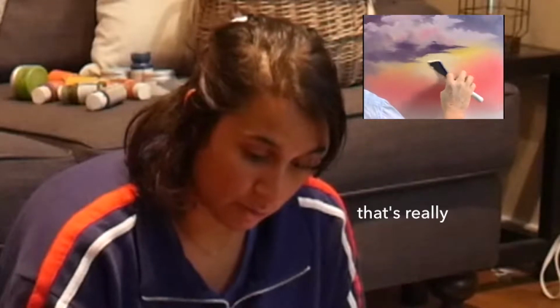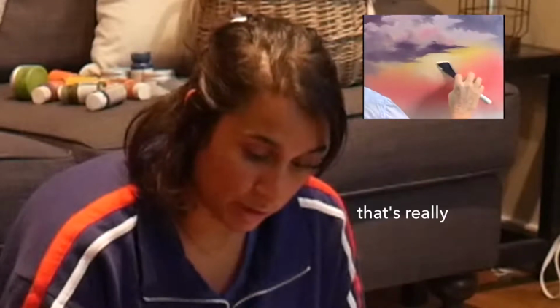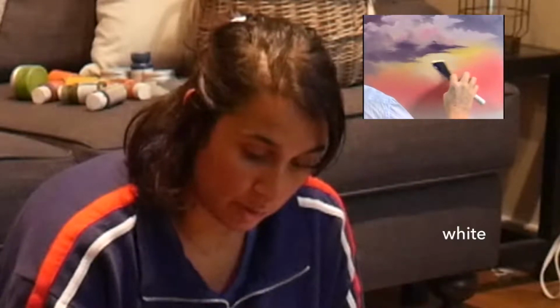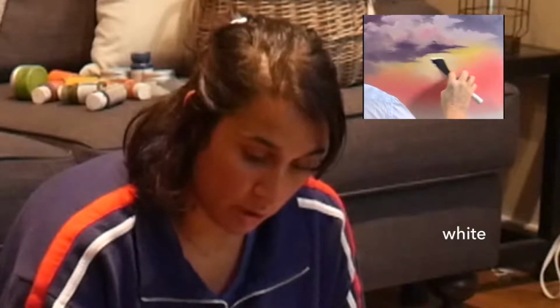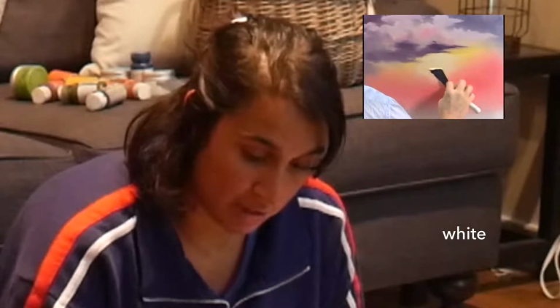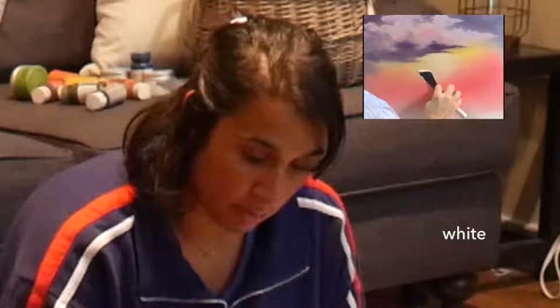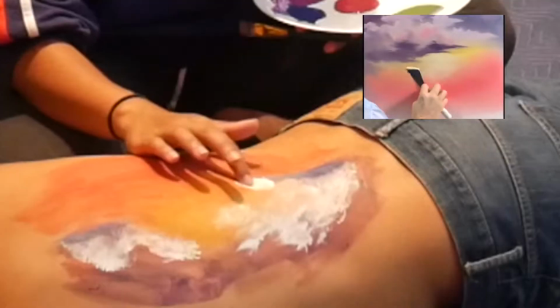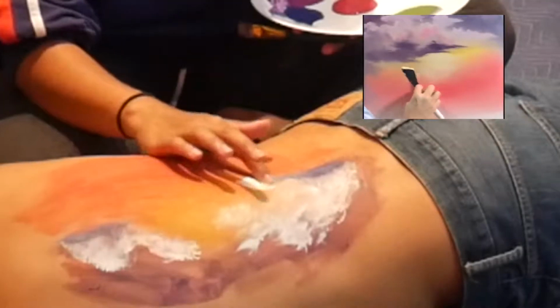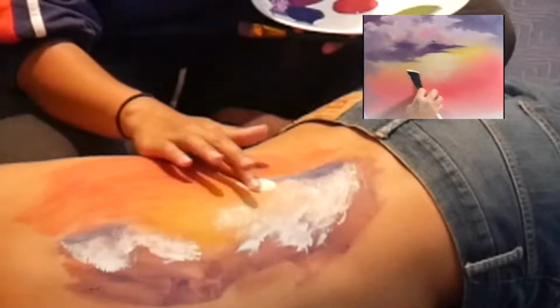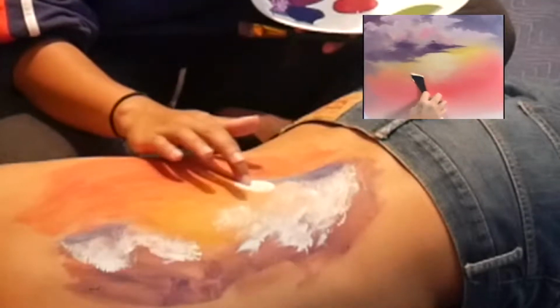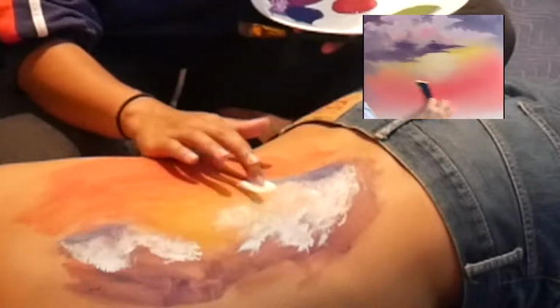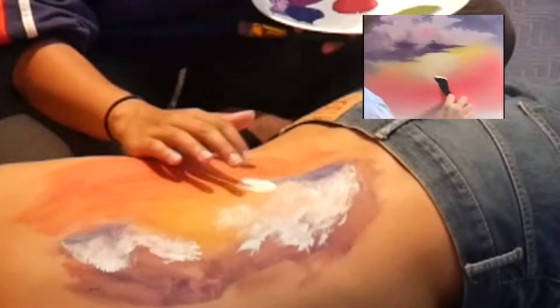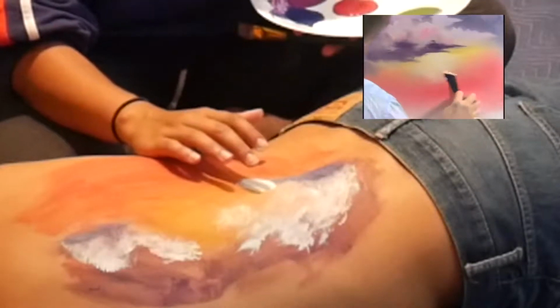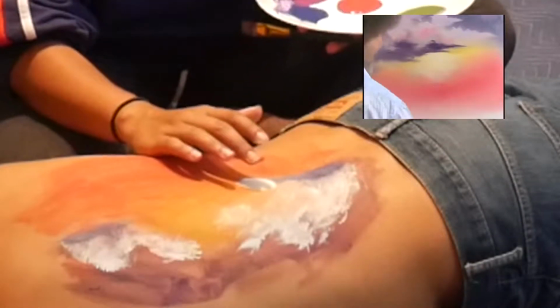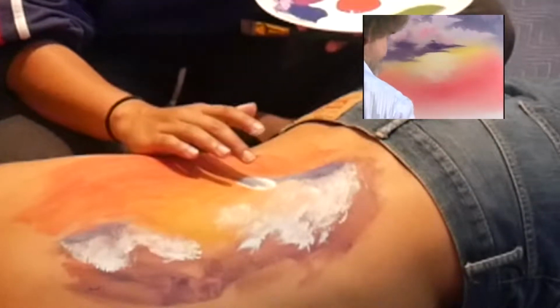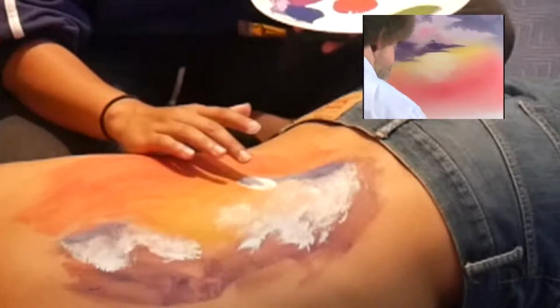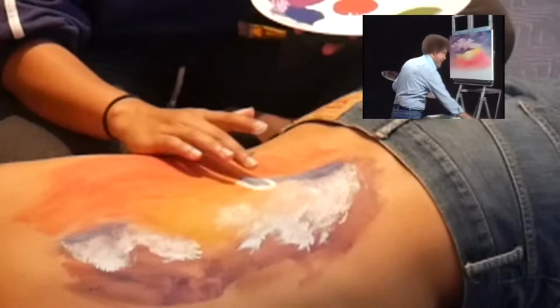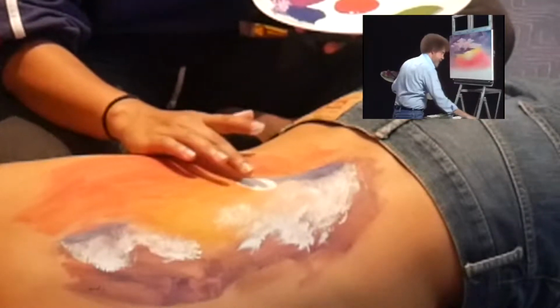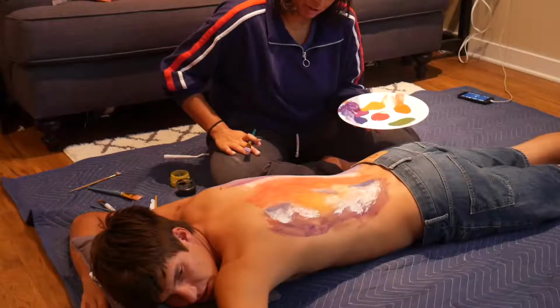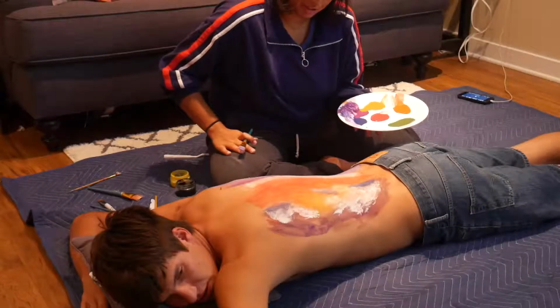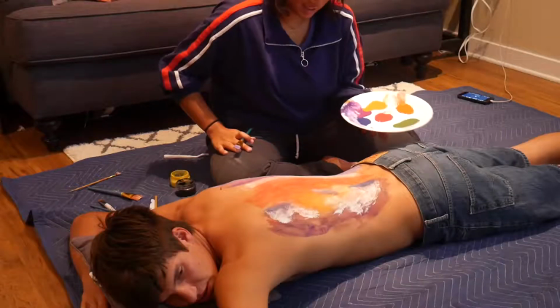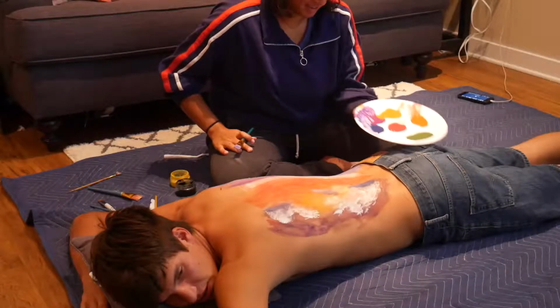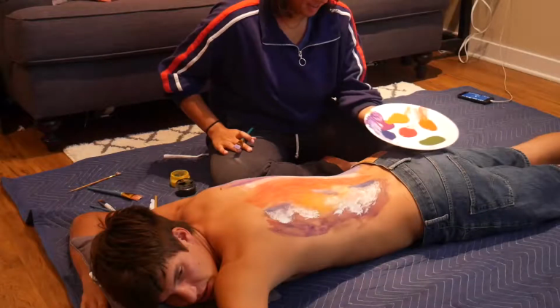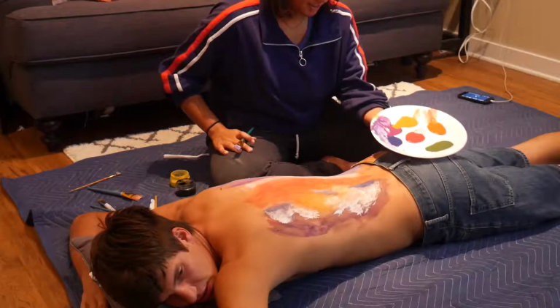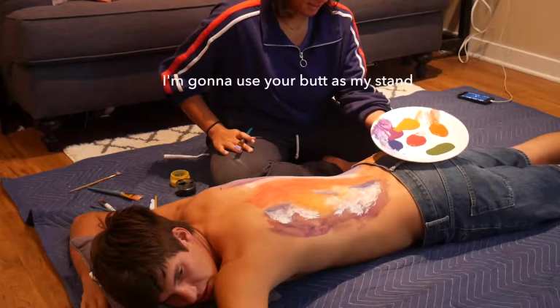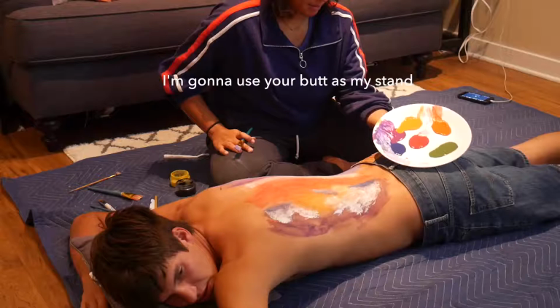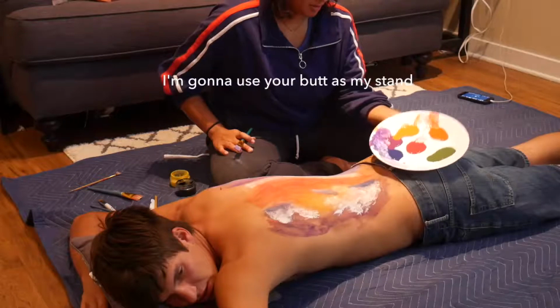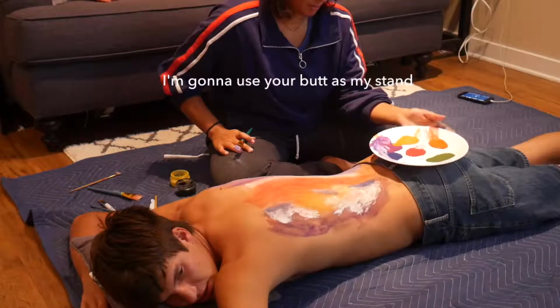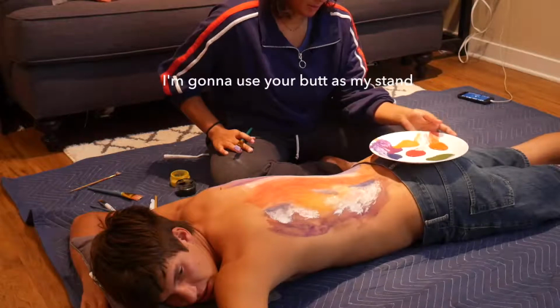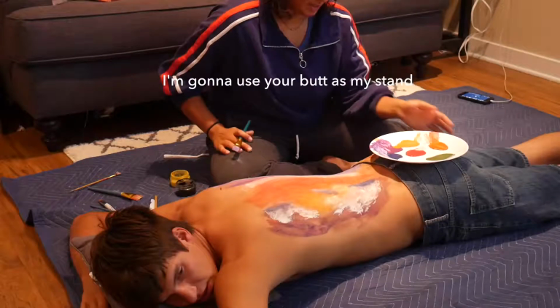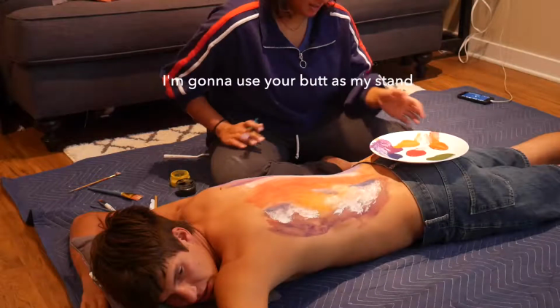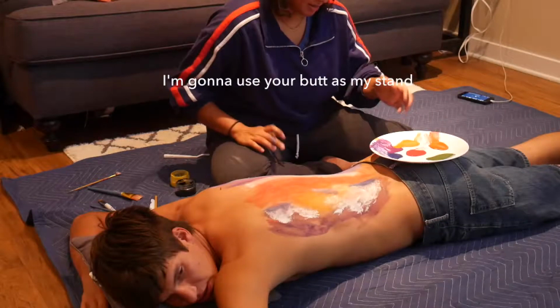That's really white. Let me use your butt. That's right.